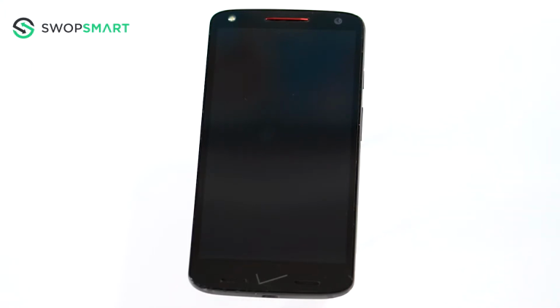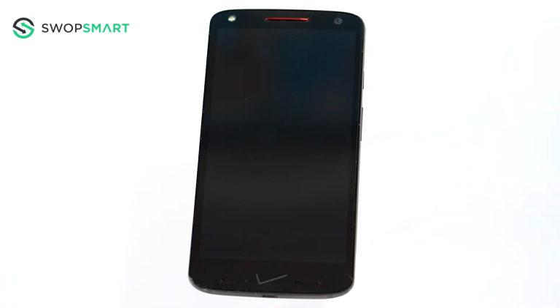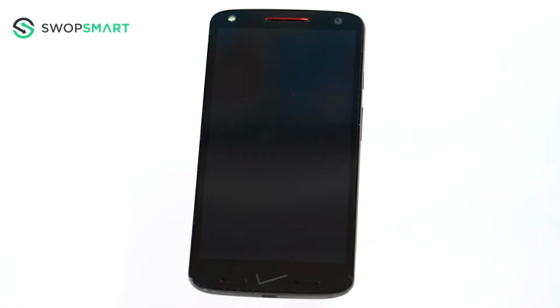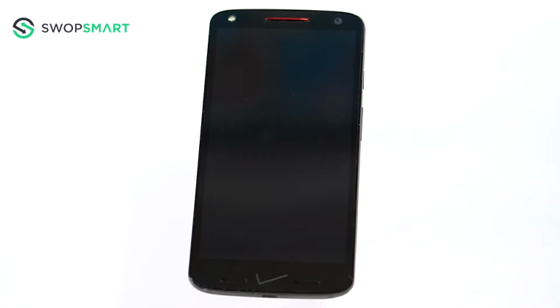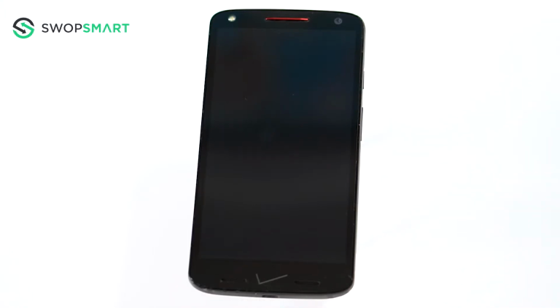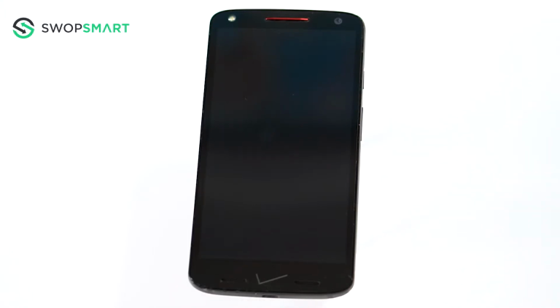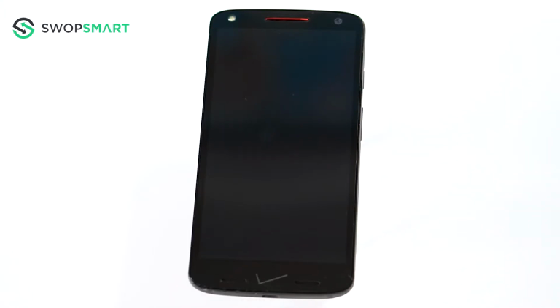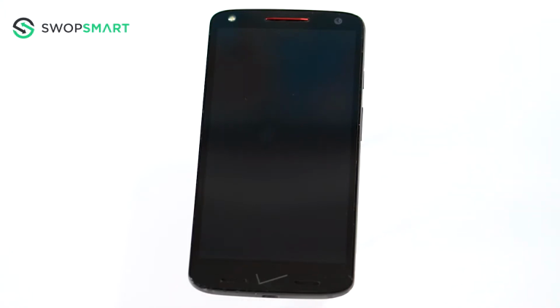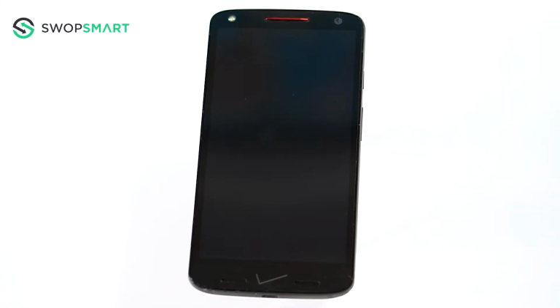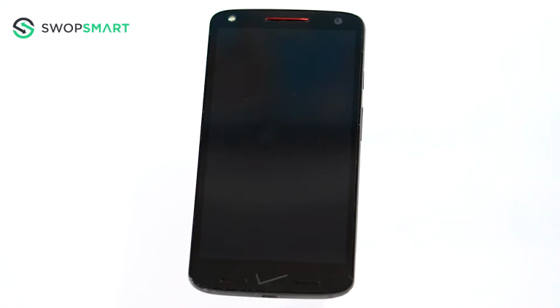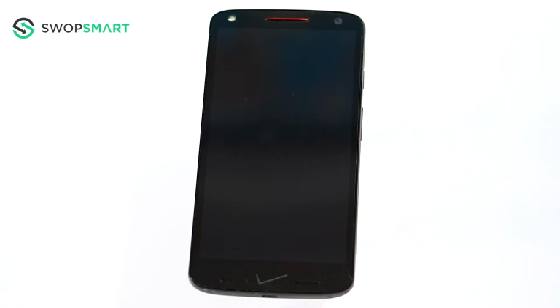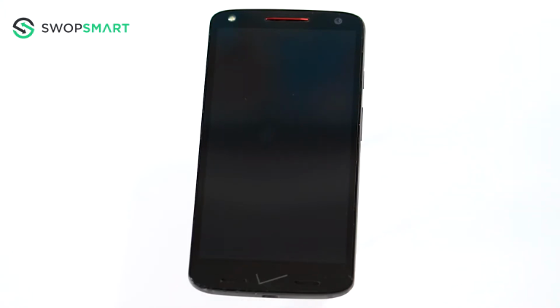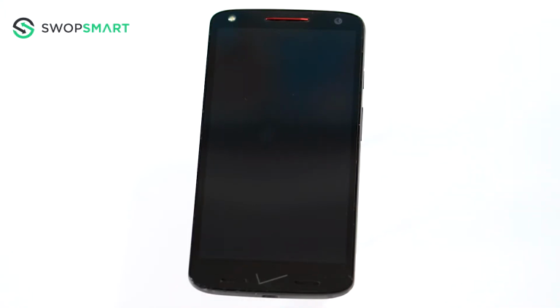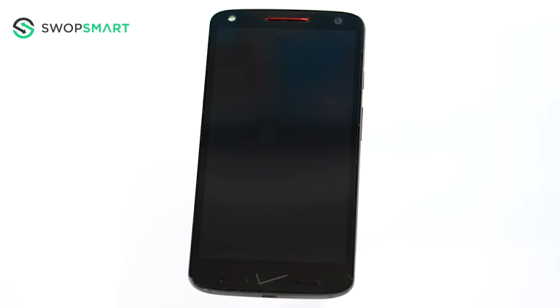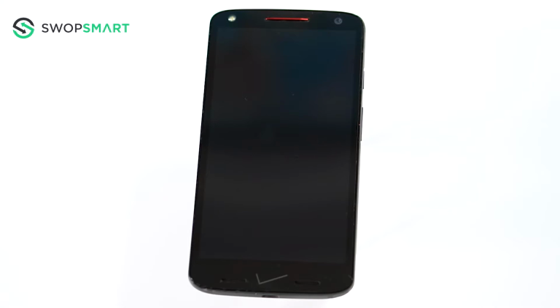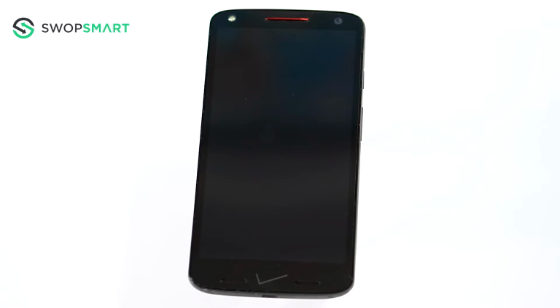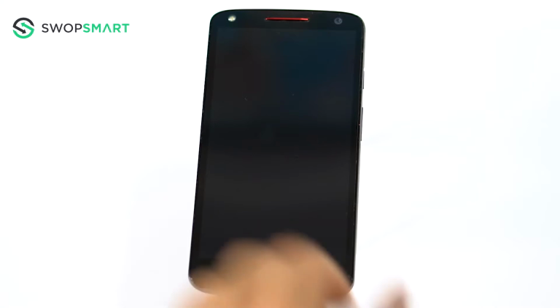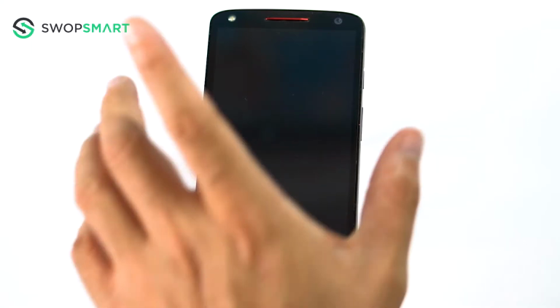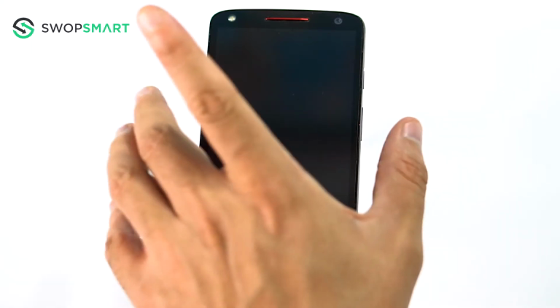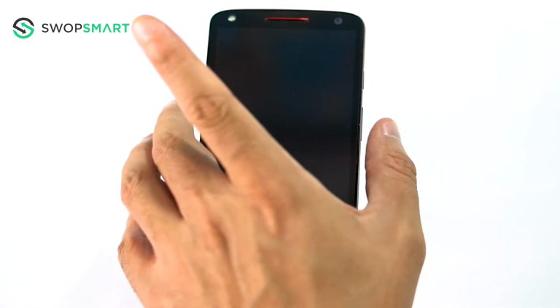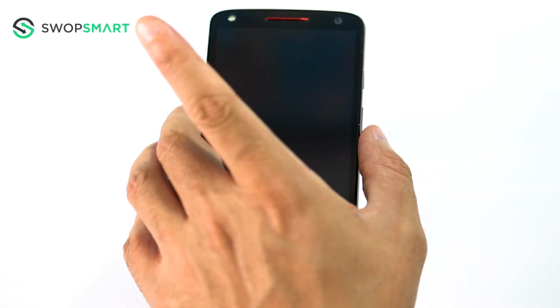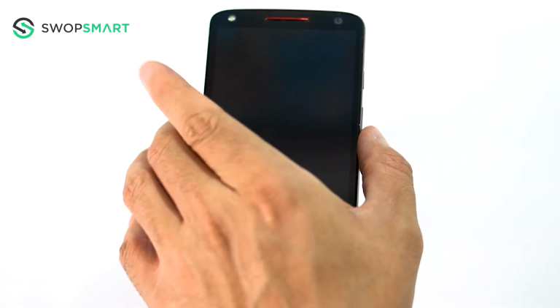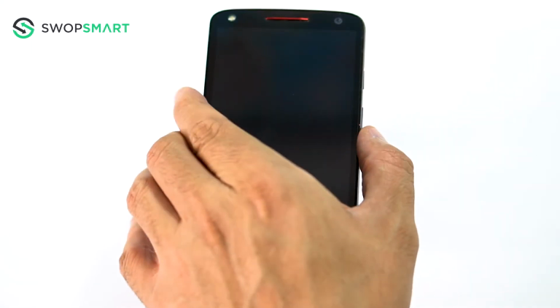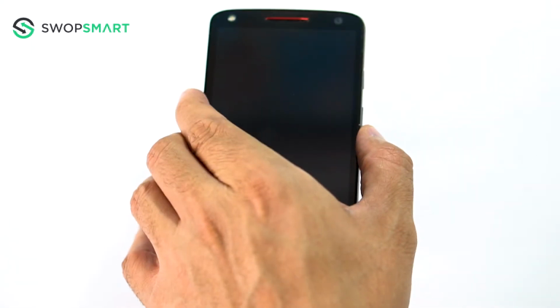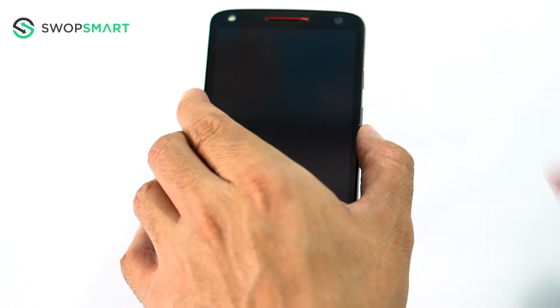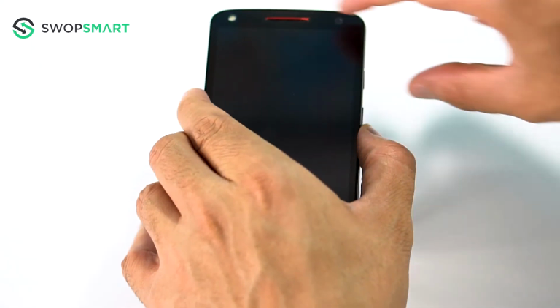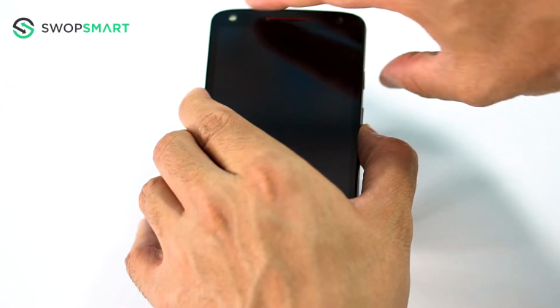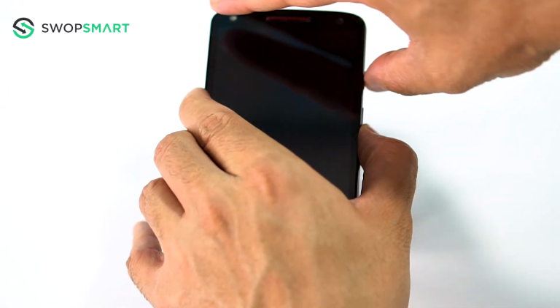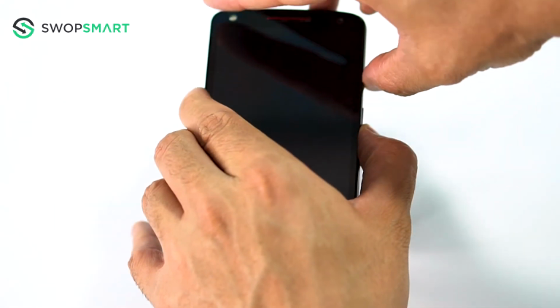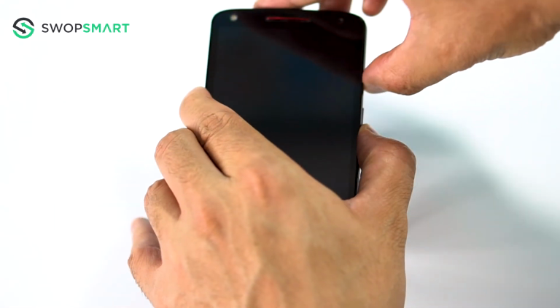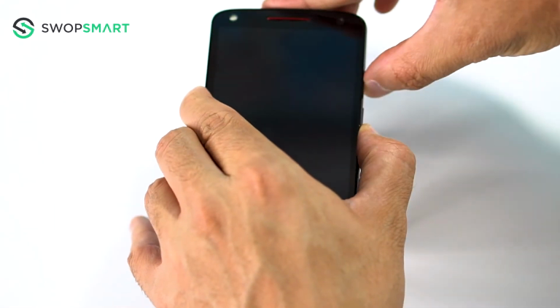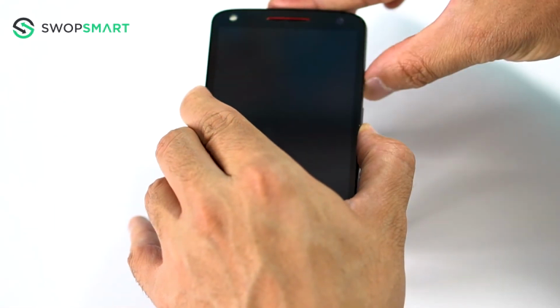Okay, let's try. First, hold the volume down button and the power button for three seconds and release.